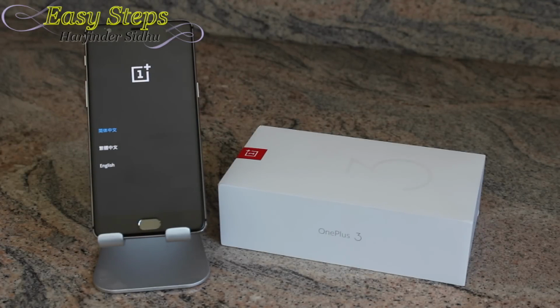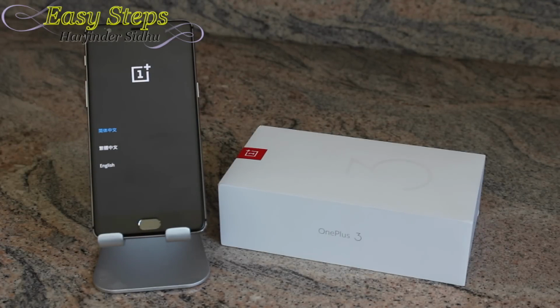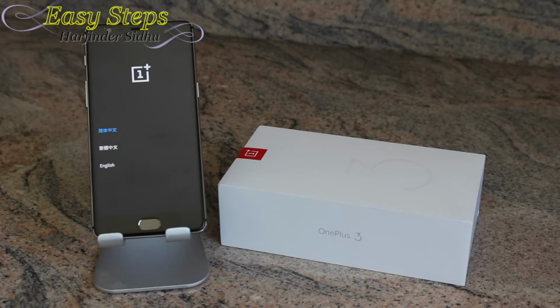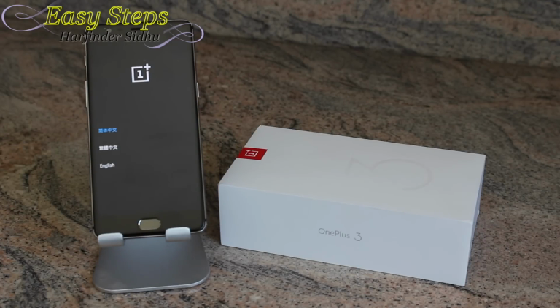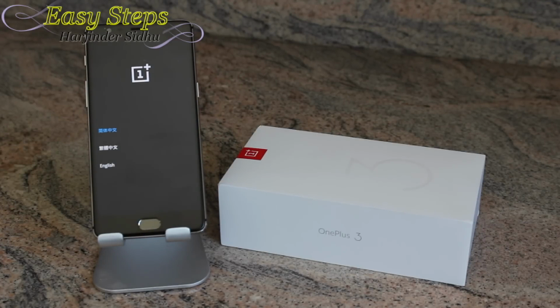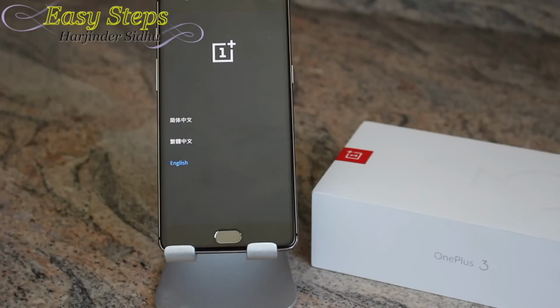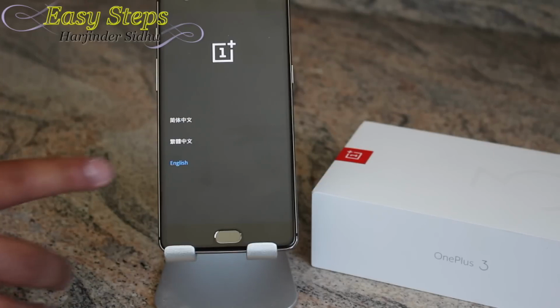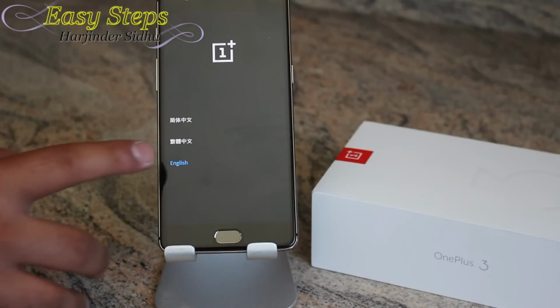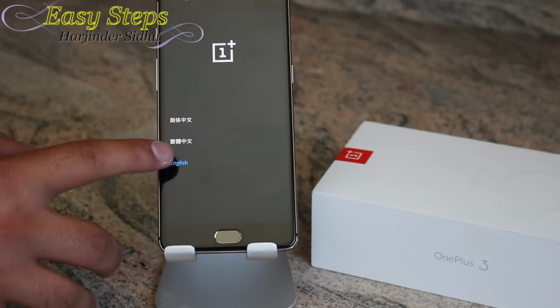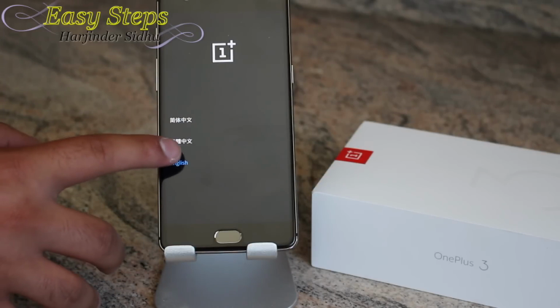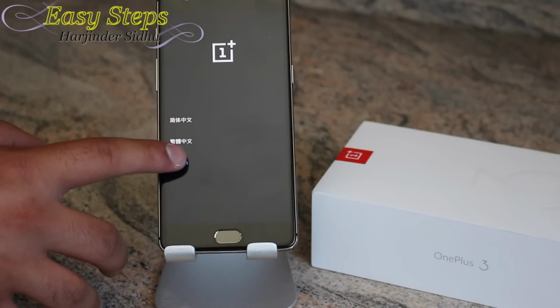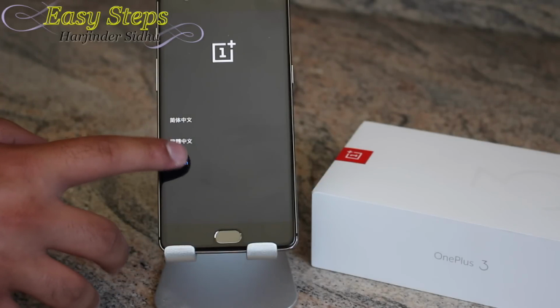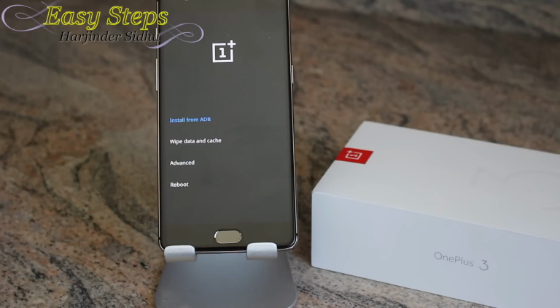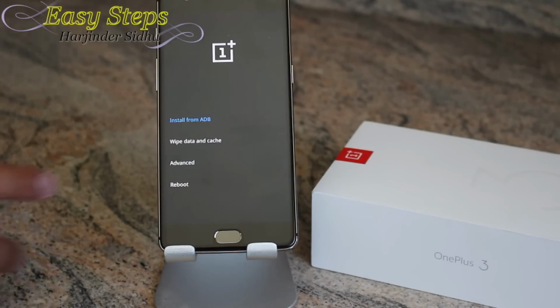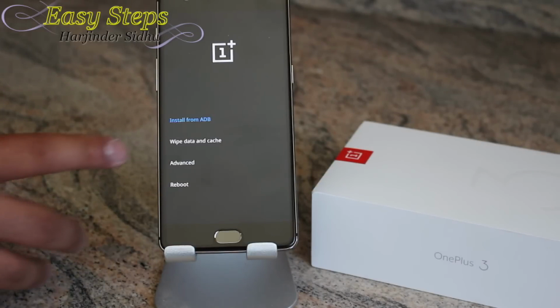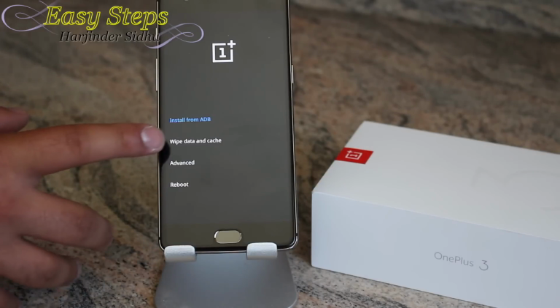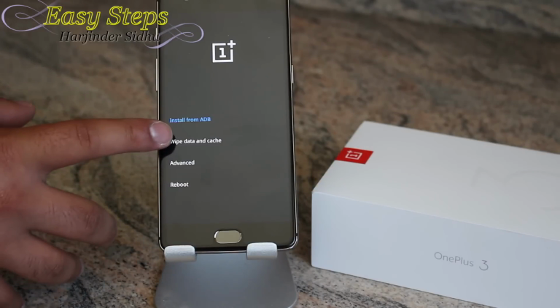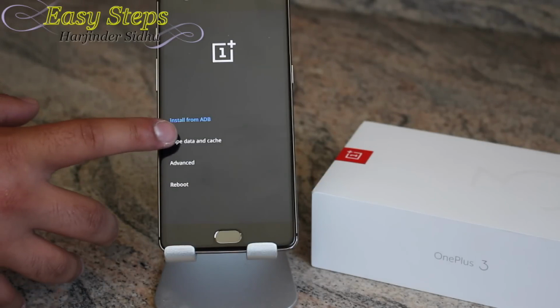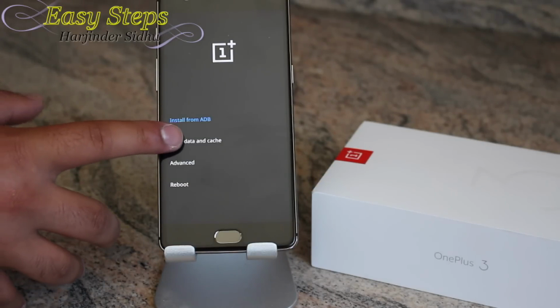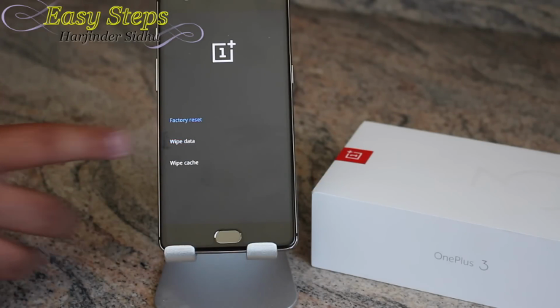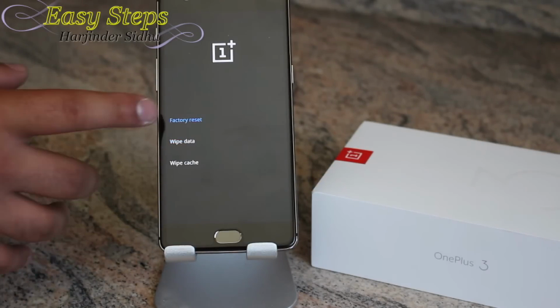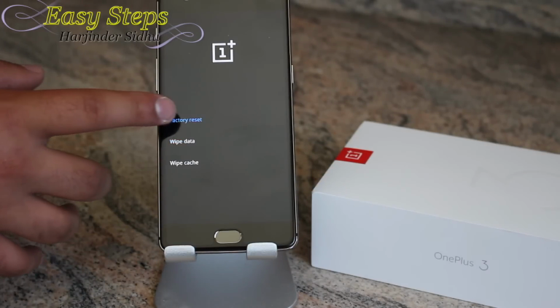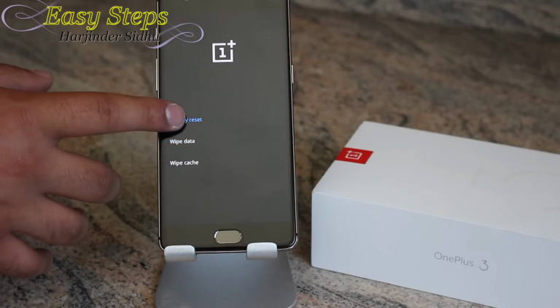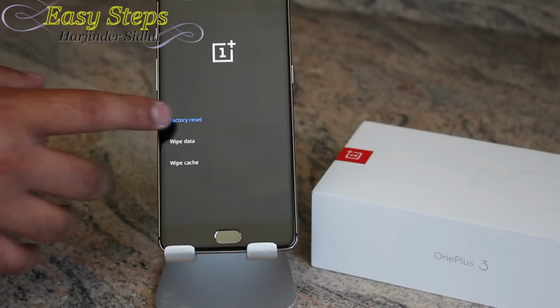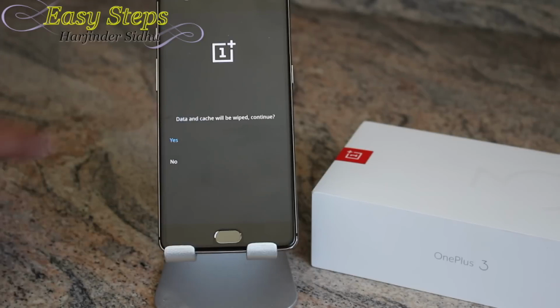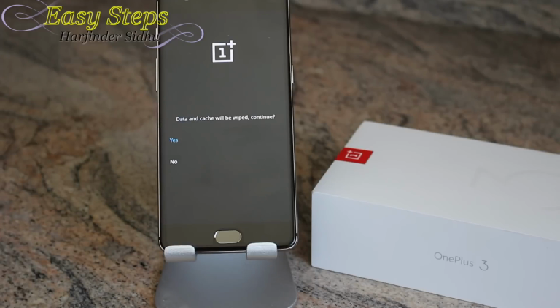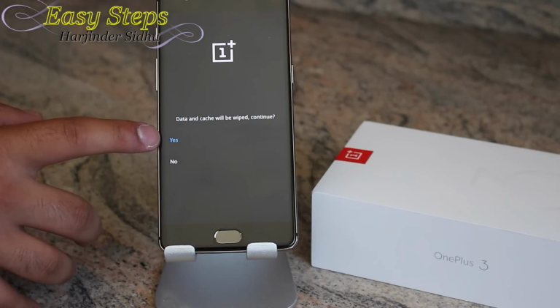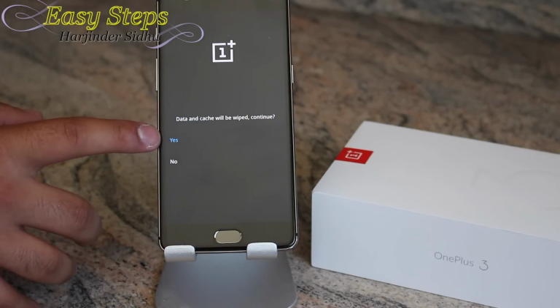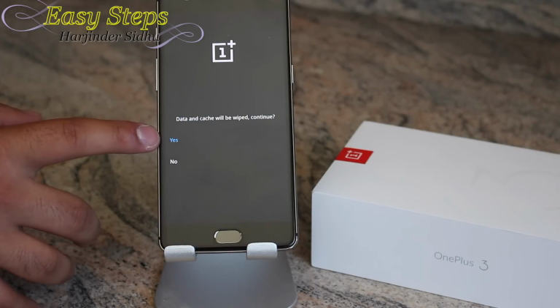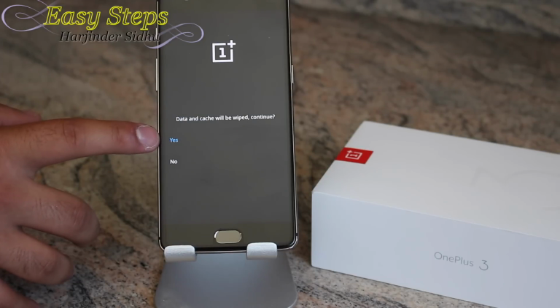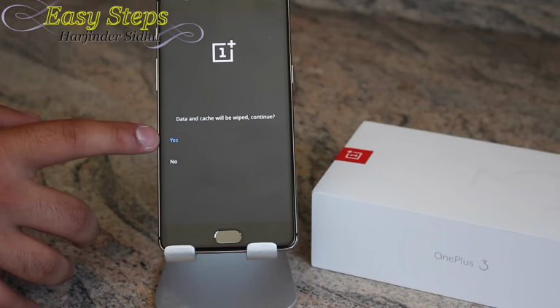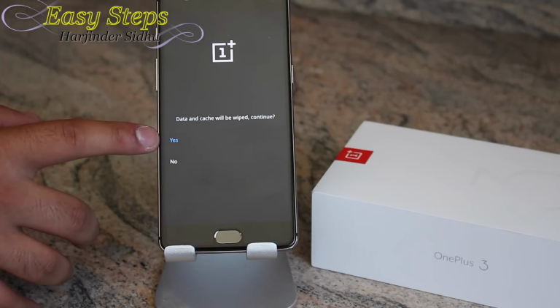Press English, then press Wipe Data and Cache, then Factory Reset. The data and cache will be wiped. Press Continue, then Yes.